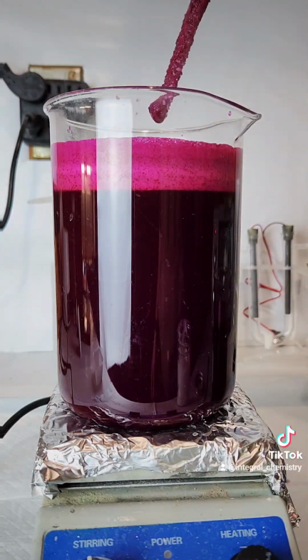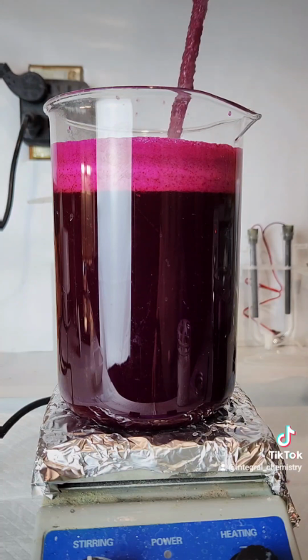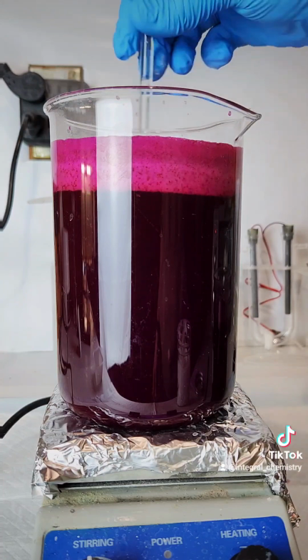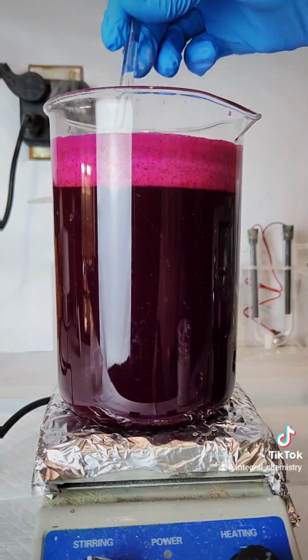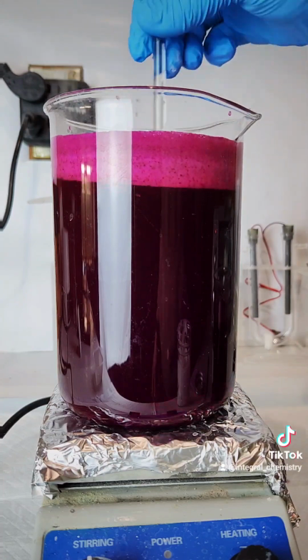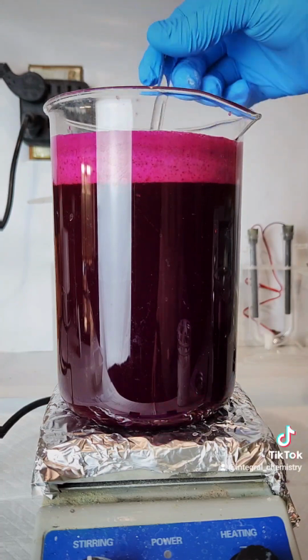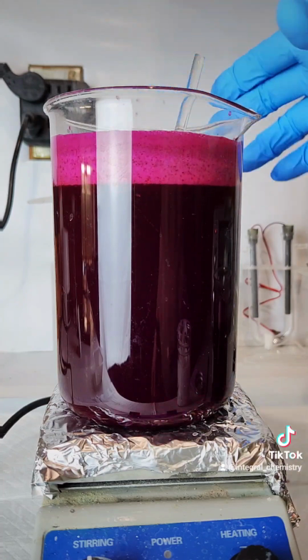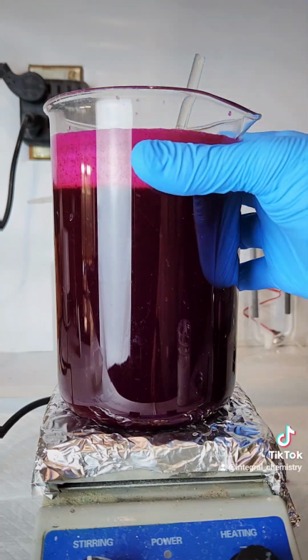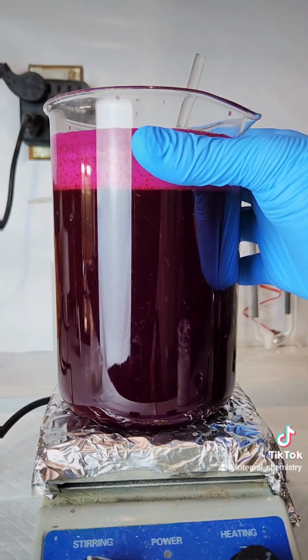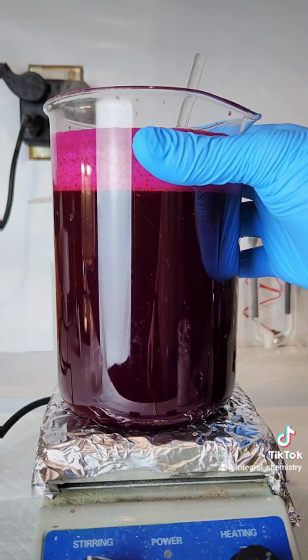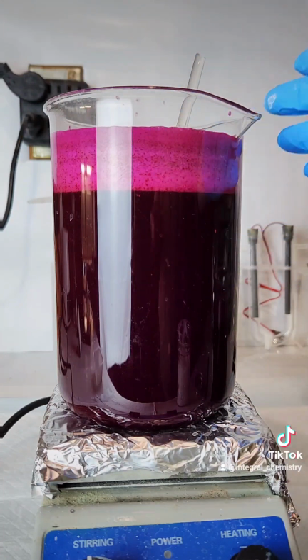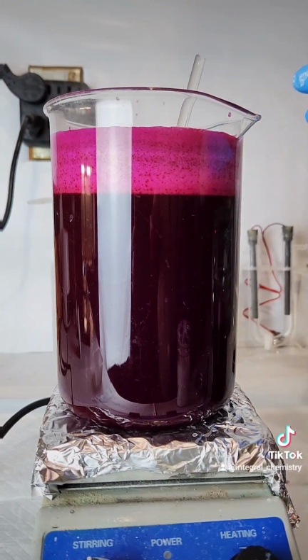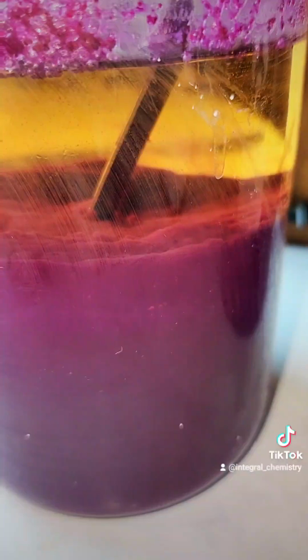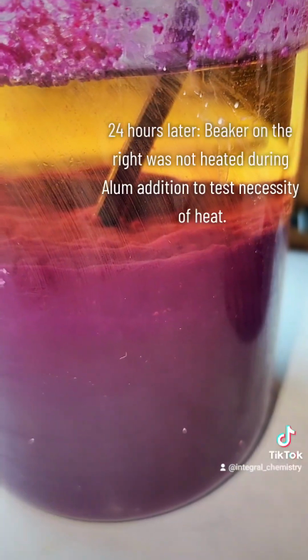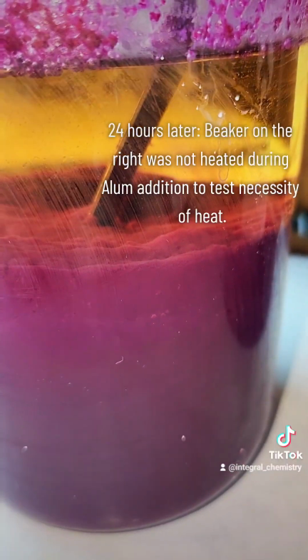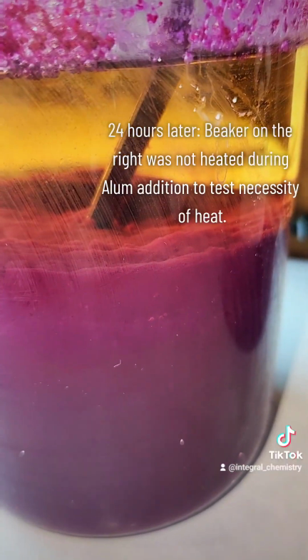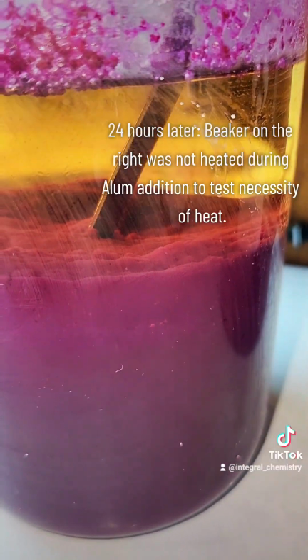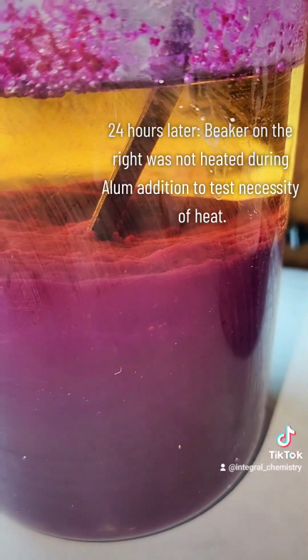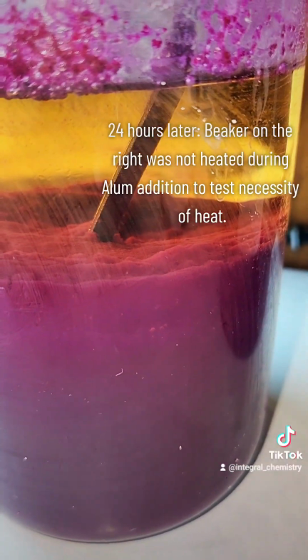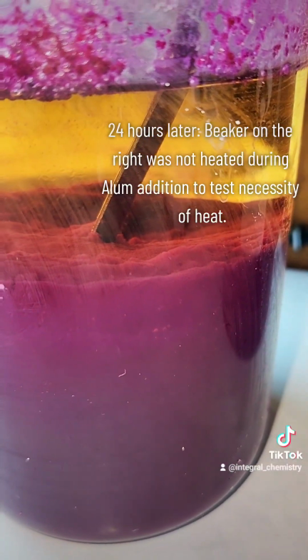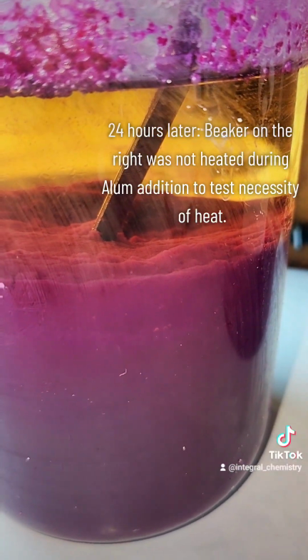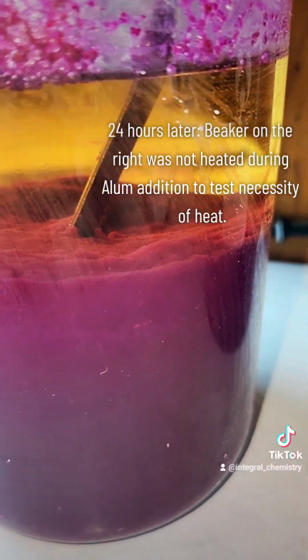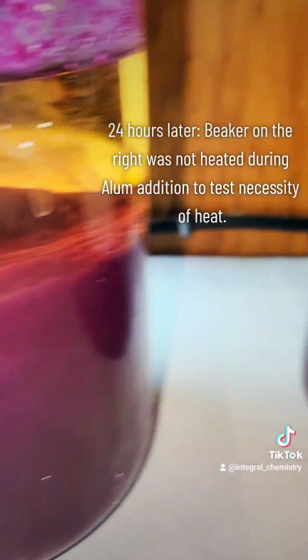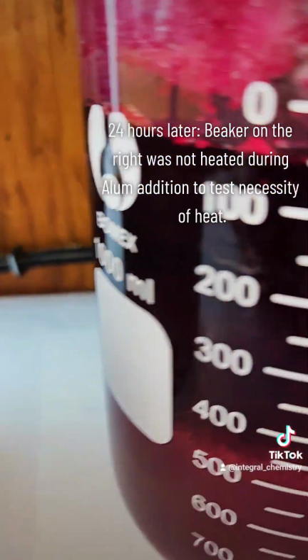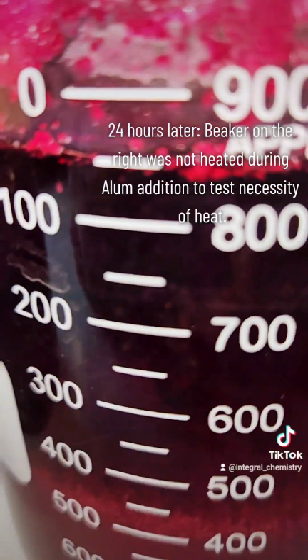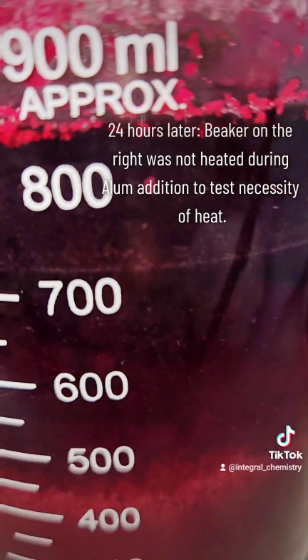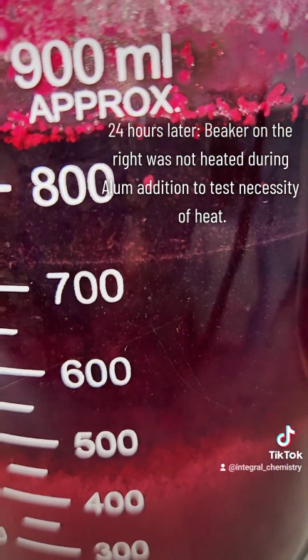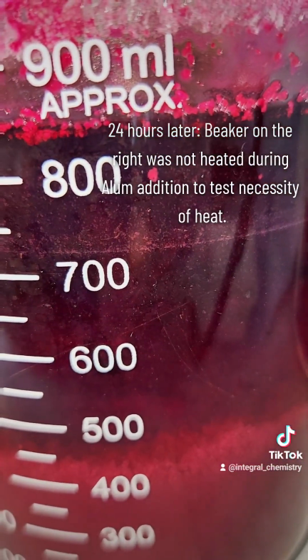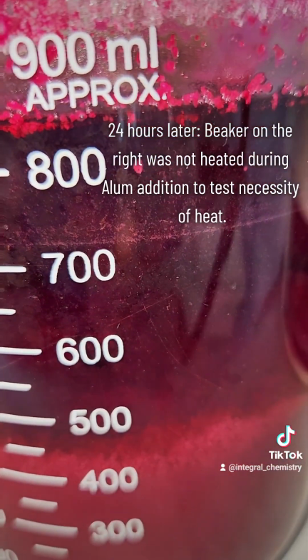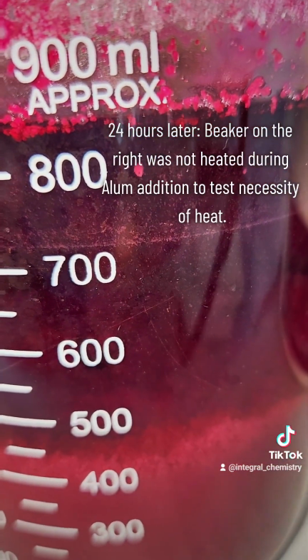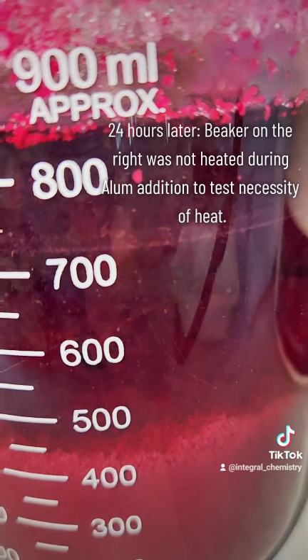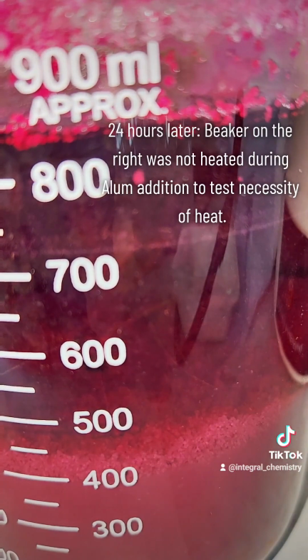Once this part is done, I allow it to sit overnight to allow all of the insoluble pigment to settle to the bottom.